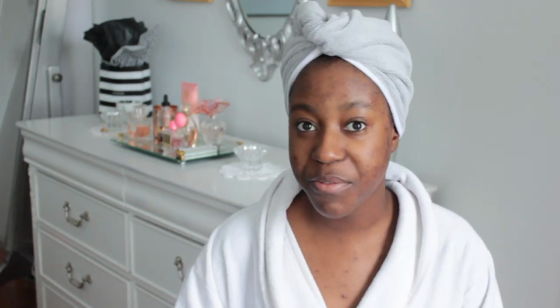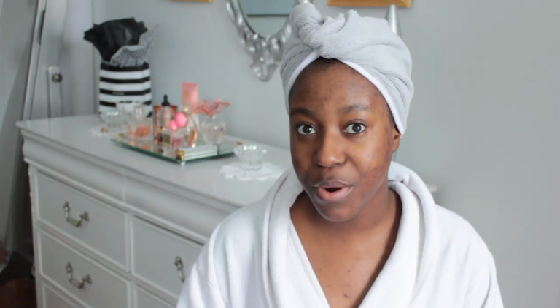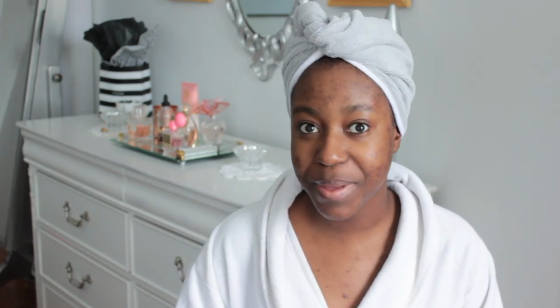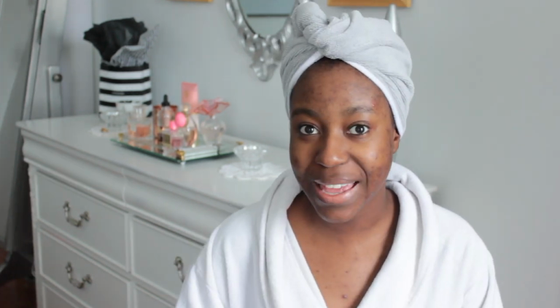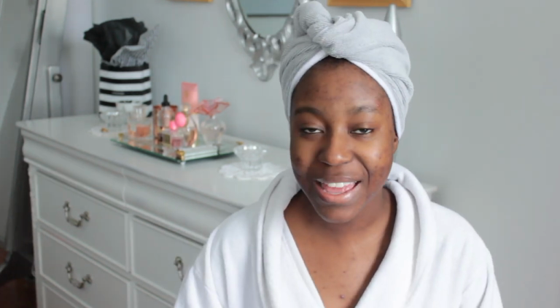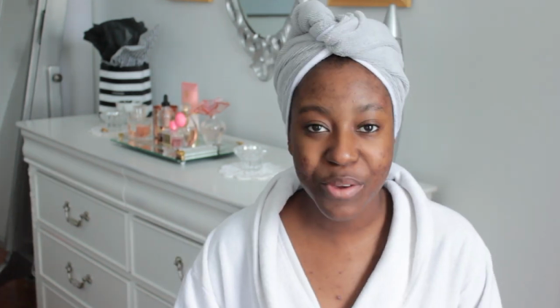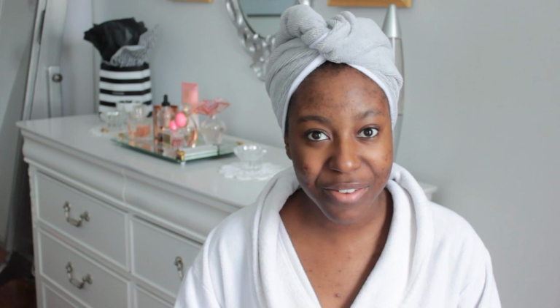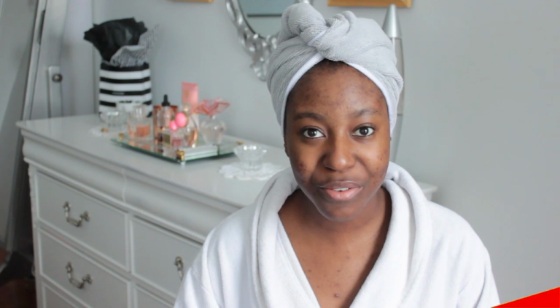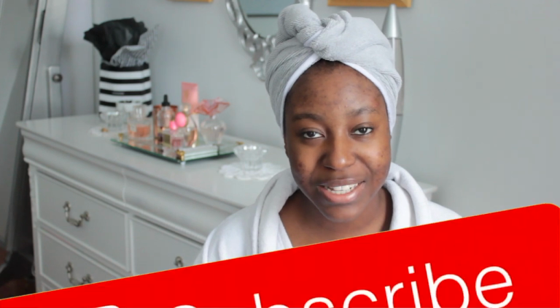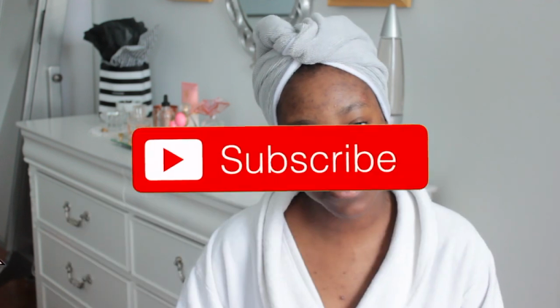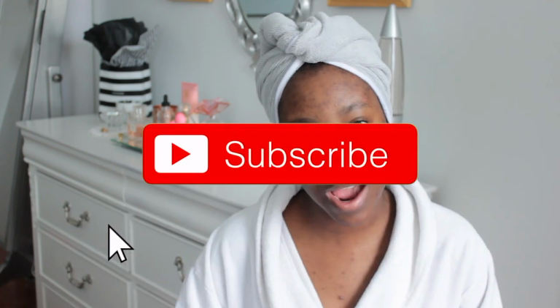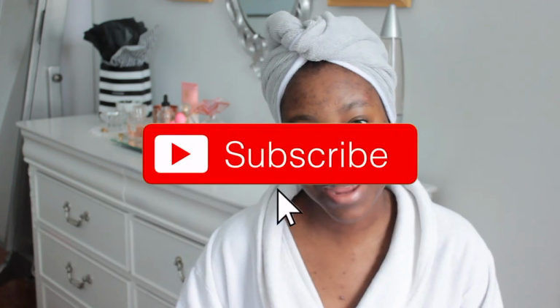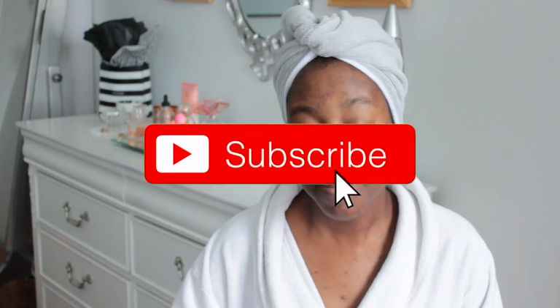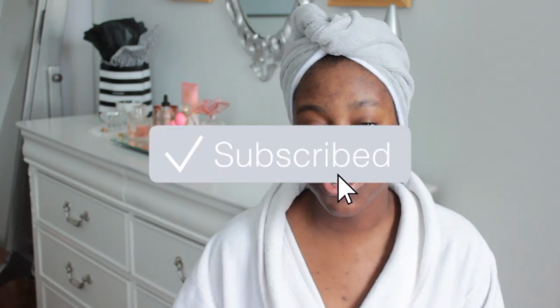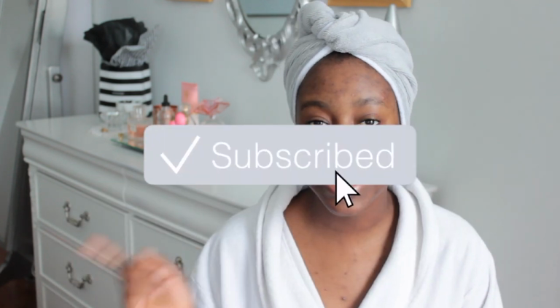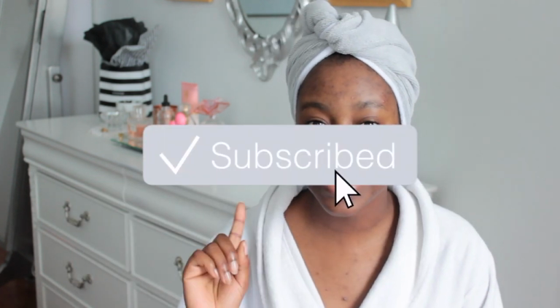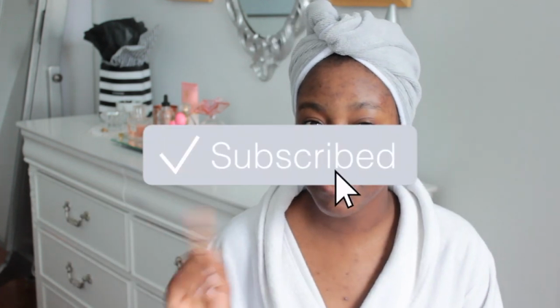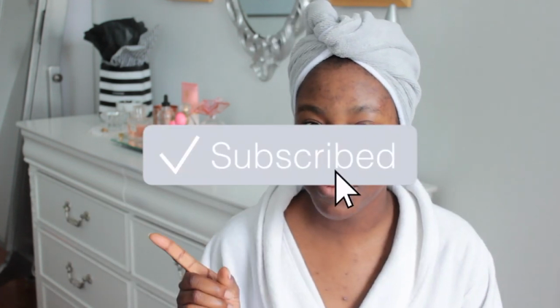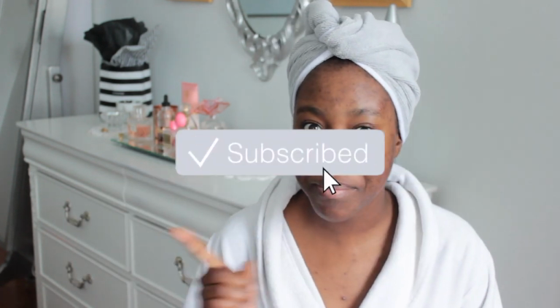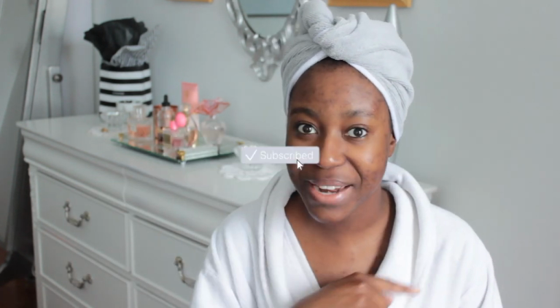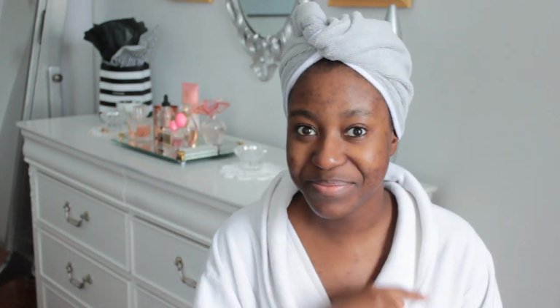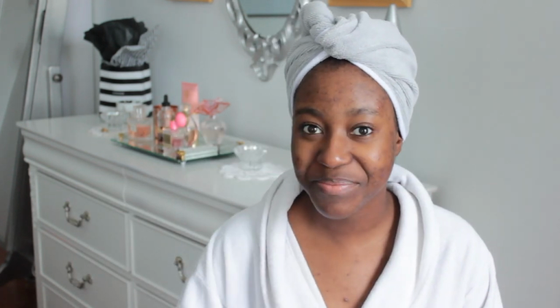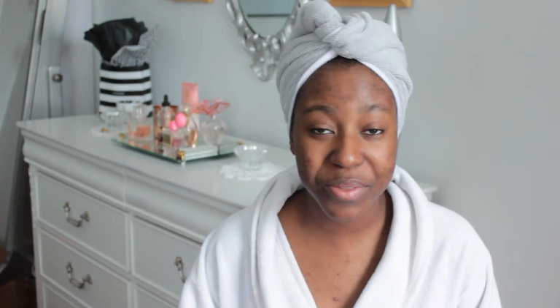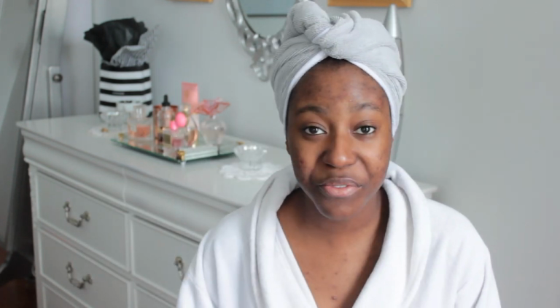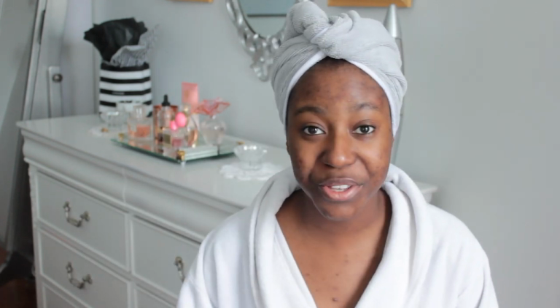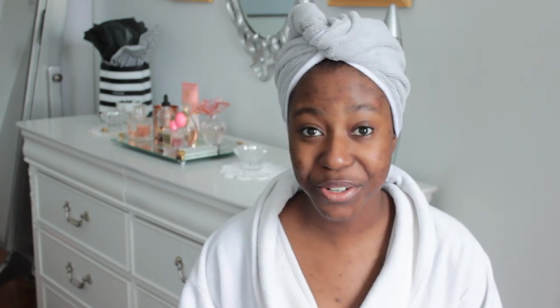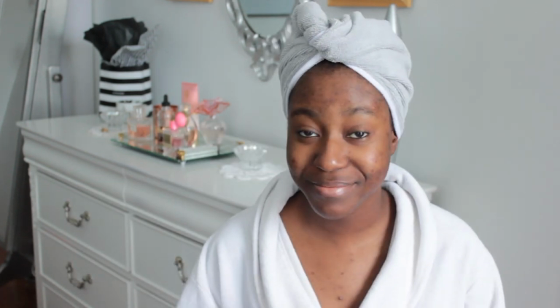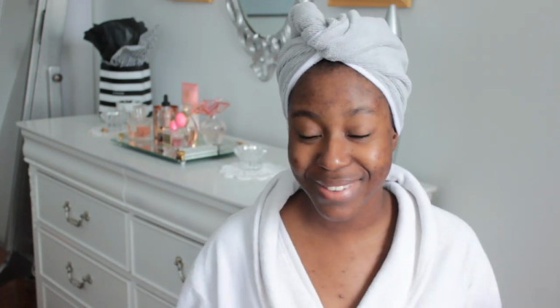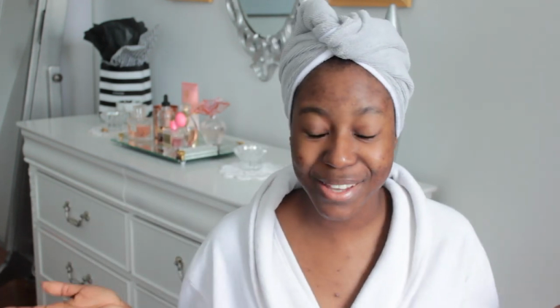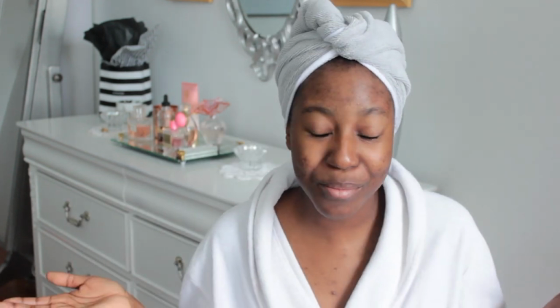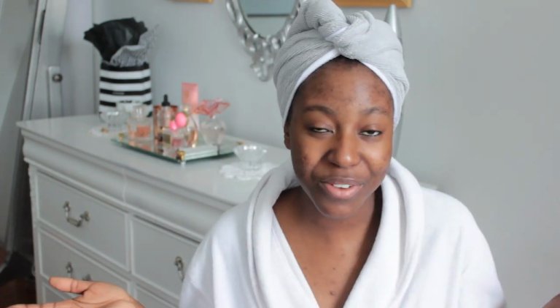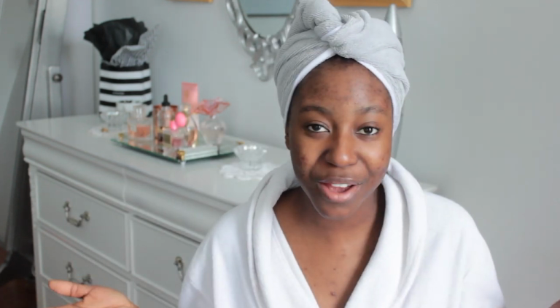But before we begin, if you haven't already subscribed, make sure to click the big red button. Without further ado, let's get on with the video.